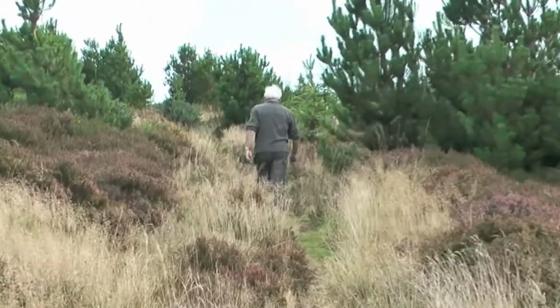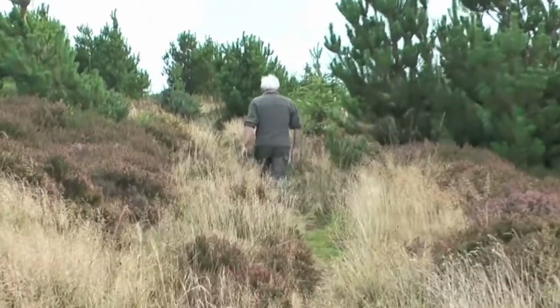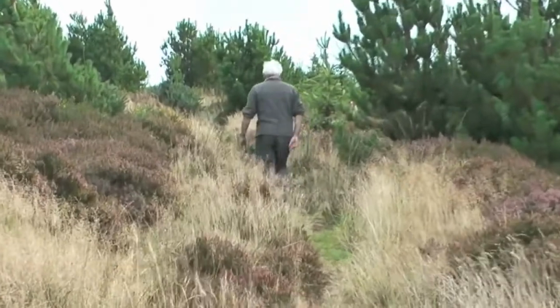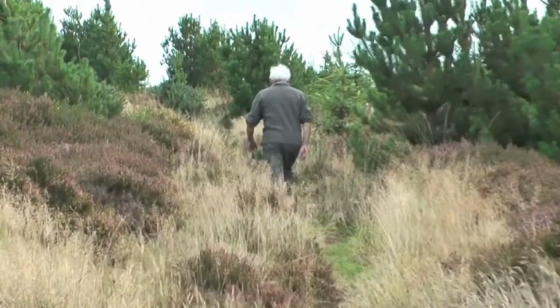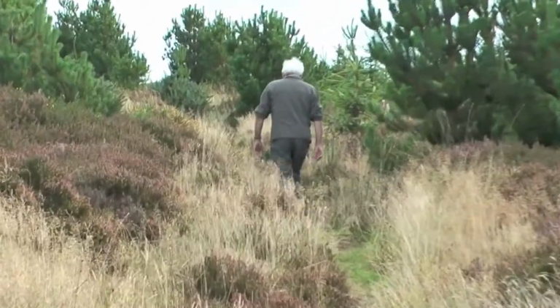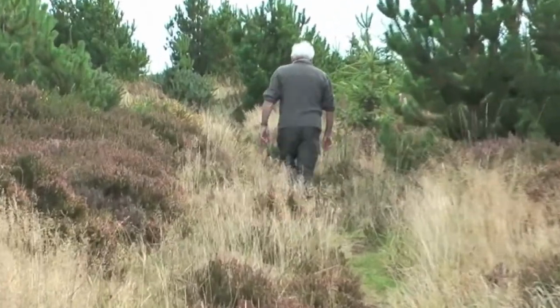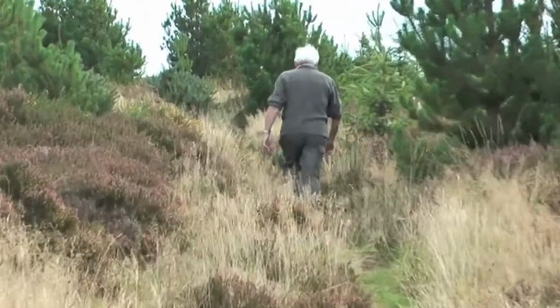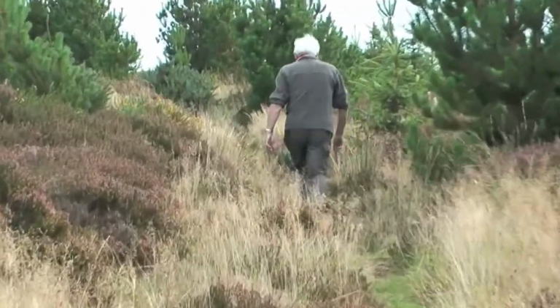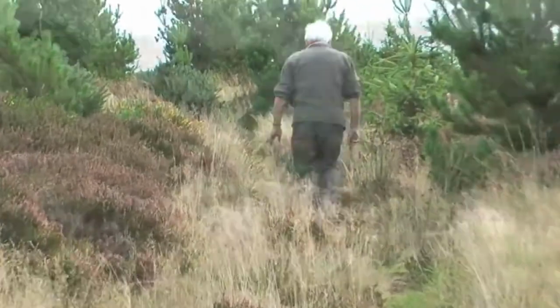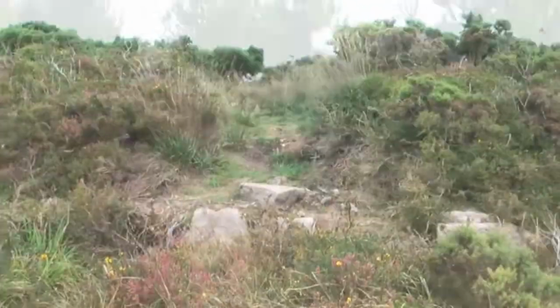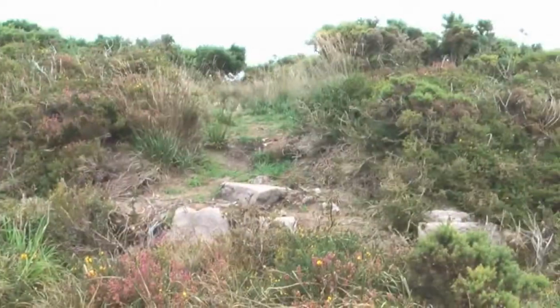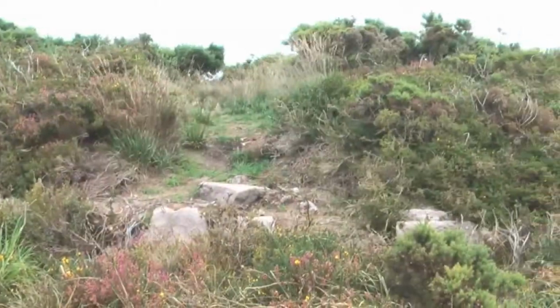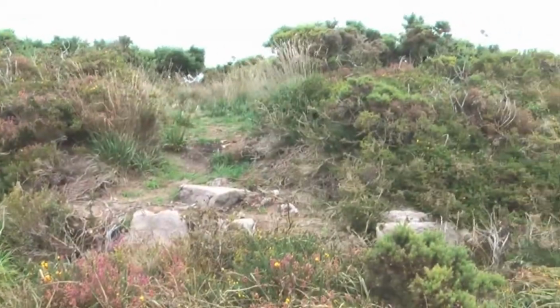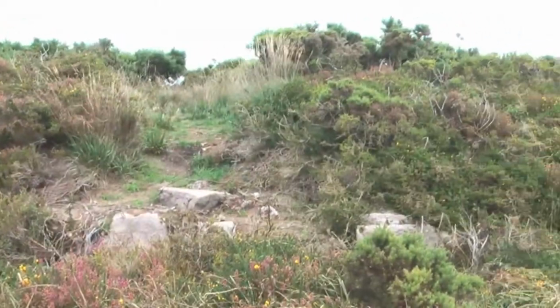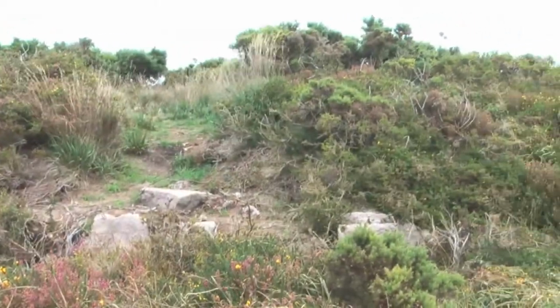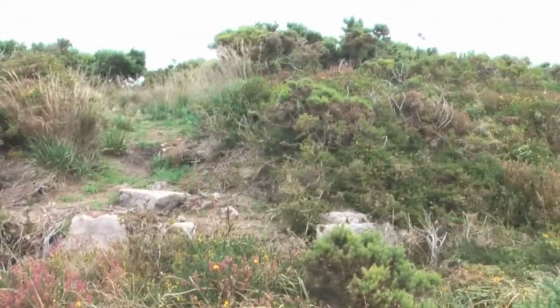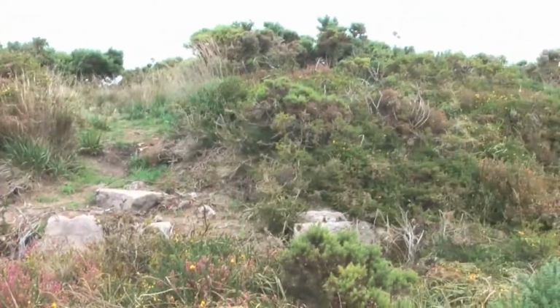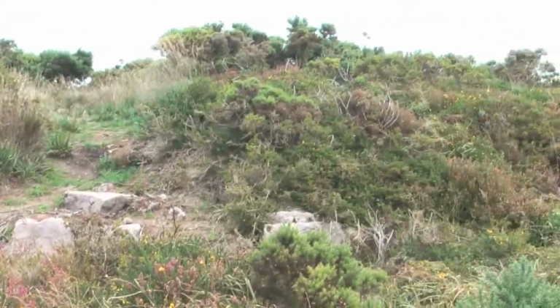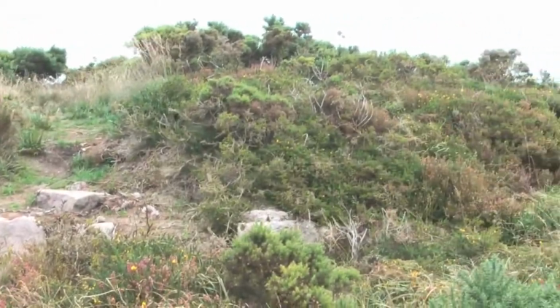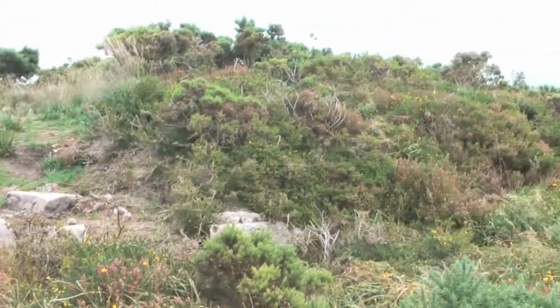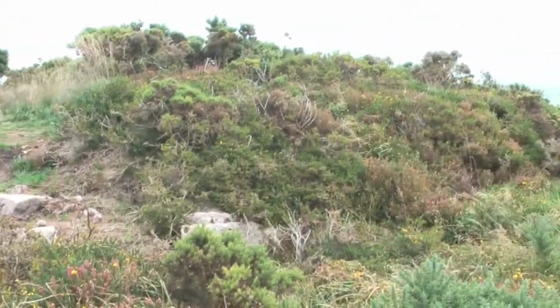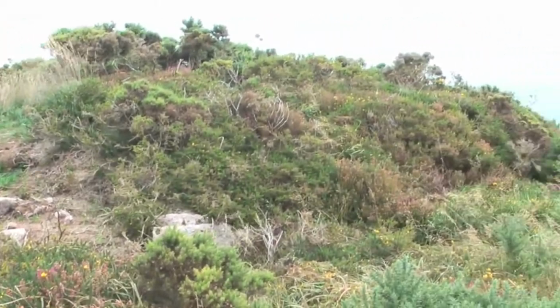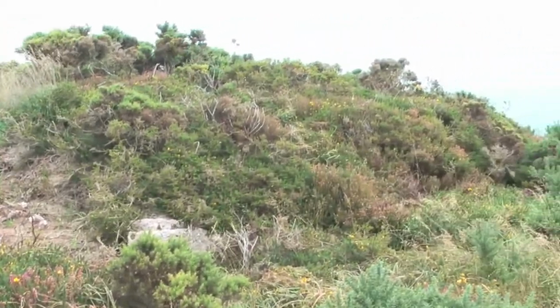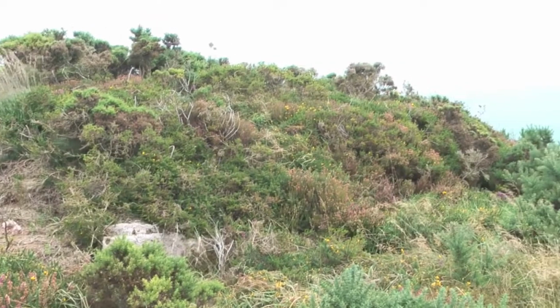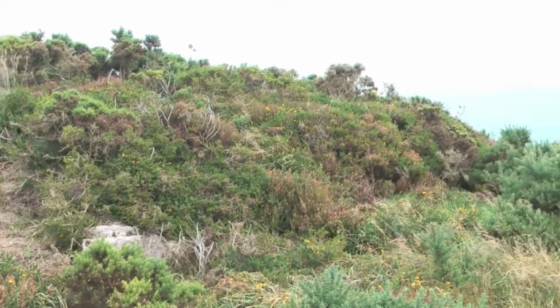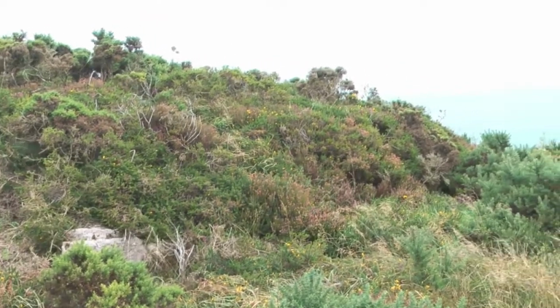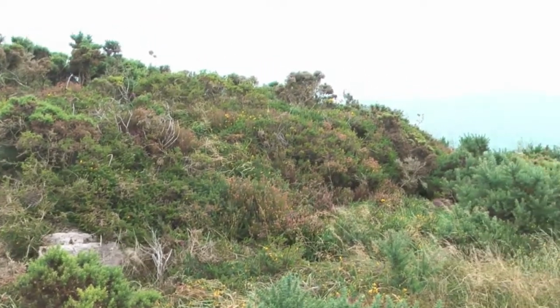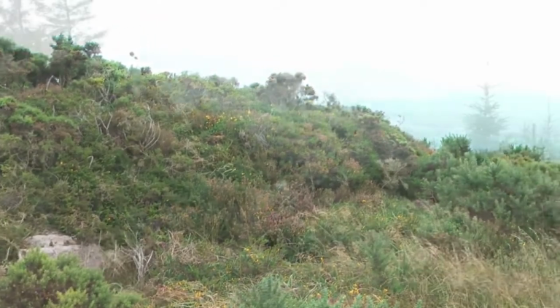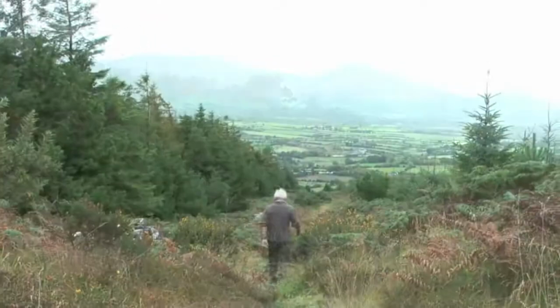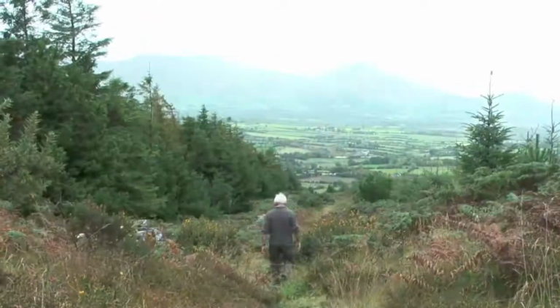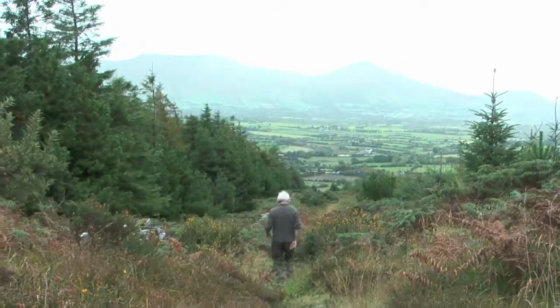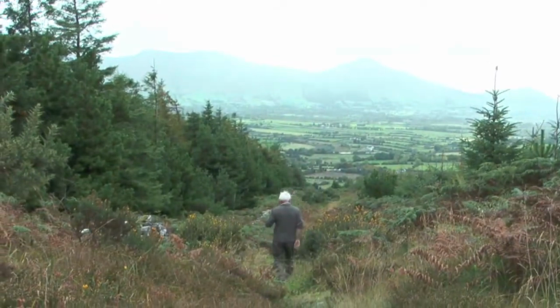Nearby in the surrounding woodland is a circular mound, 19 metres in diameter, faced with dry stone curbs.